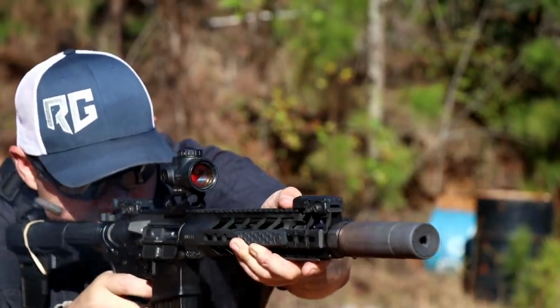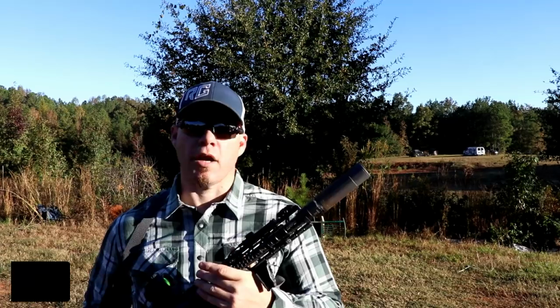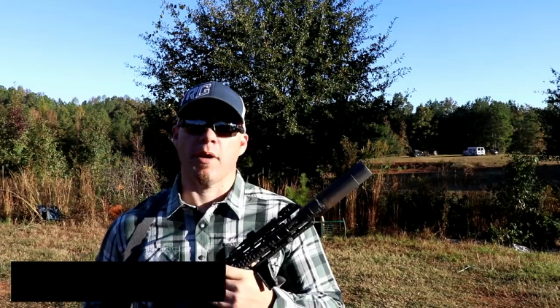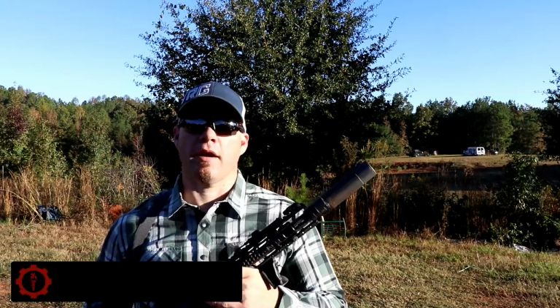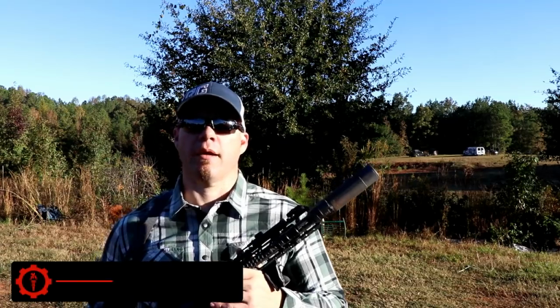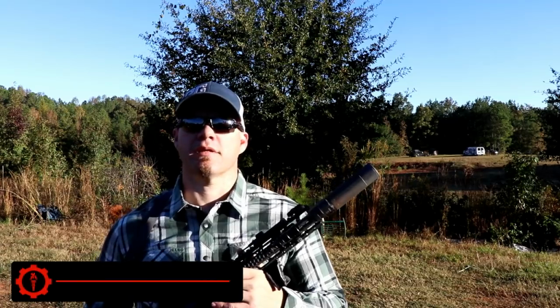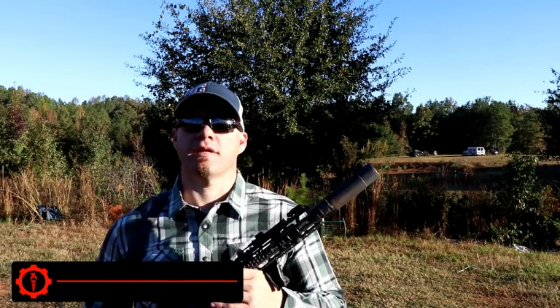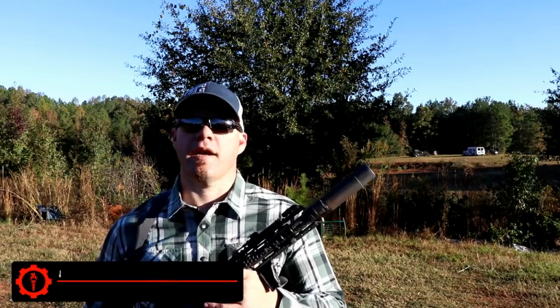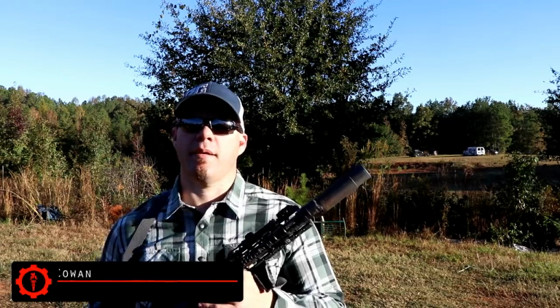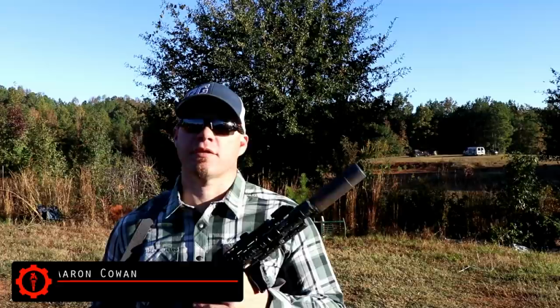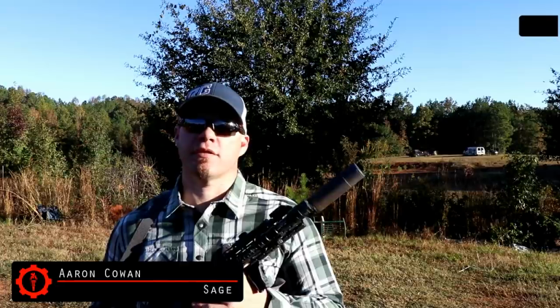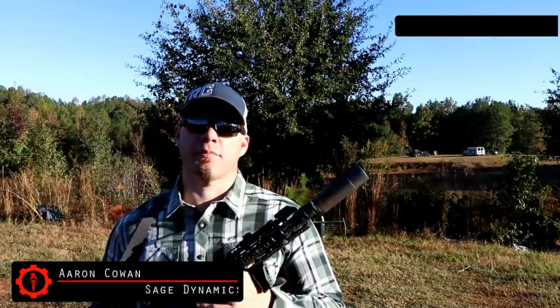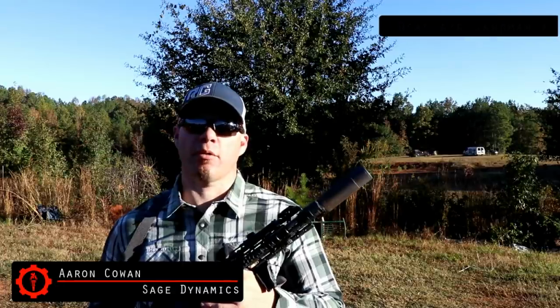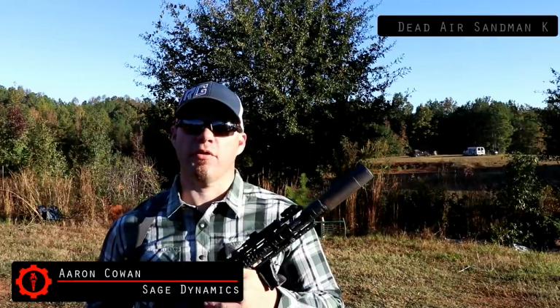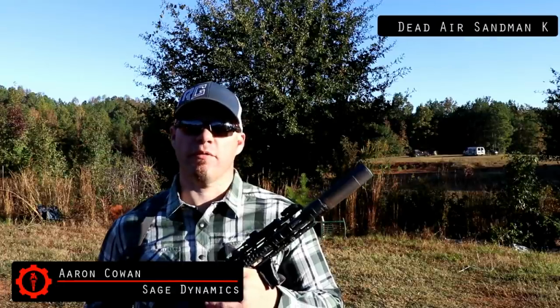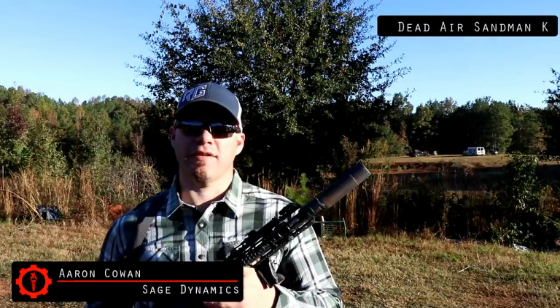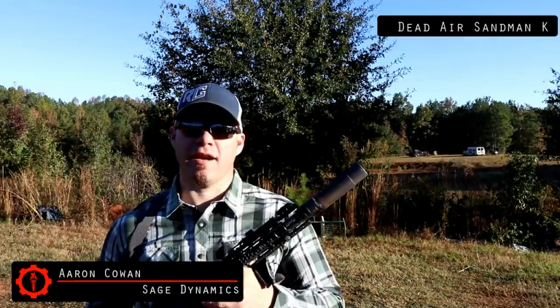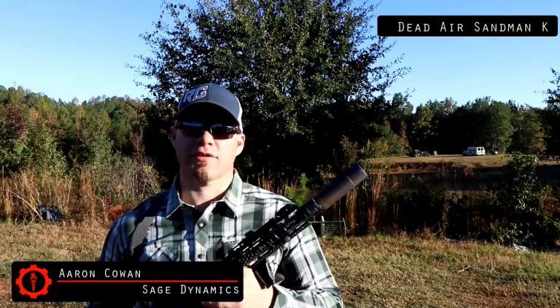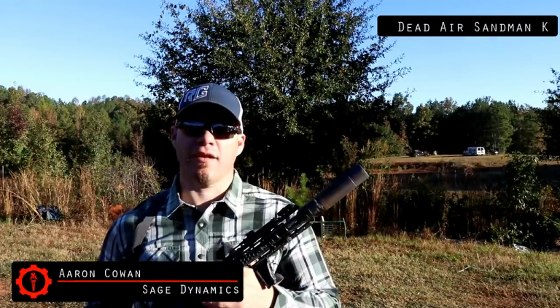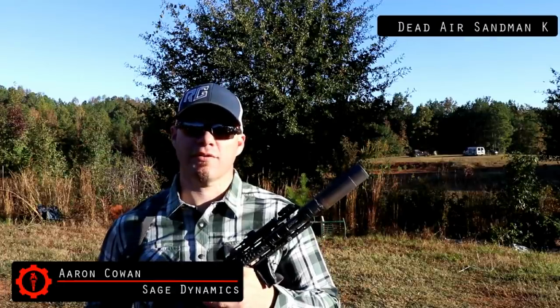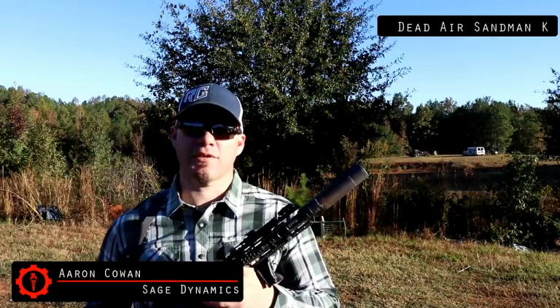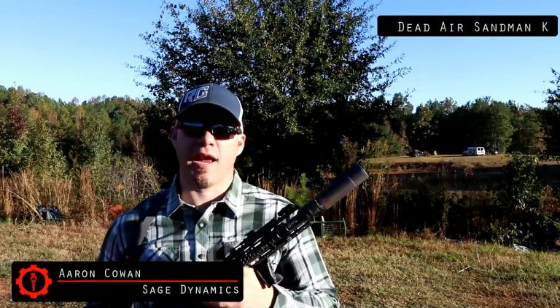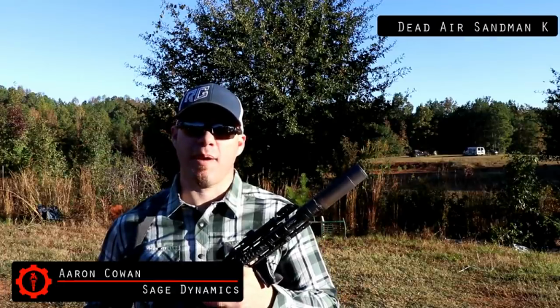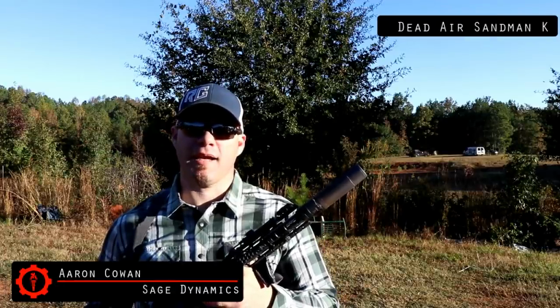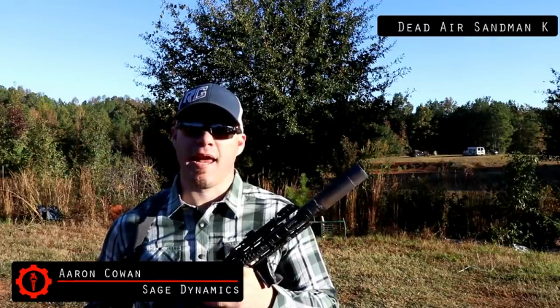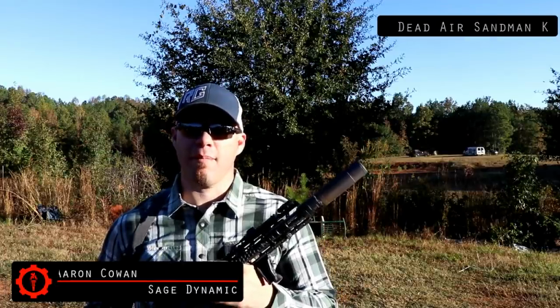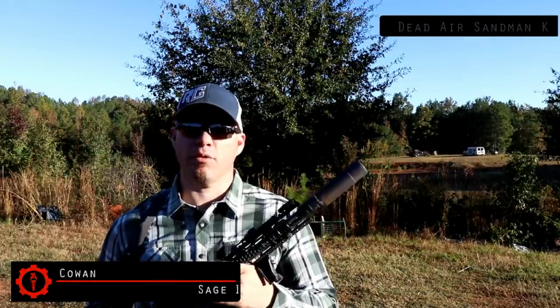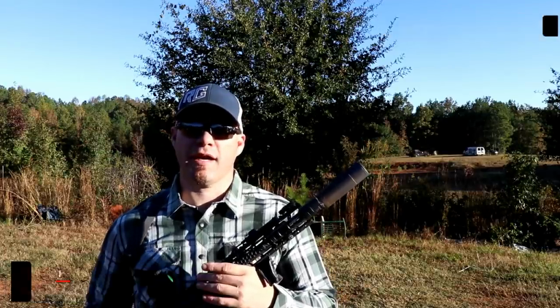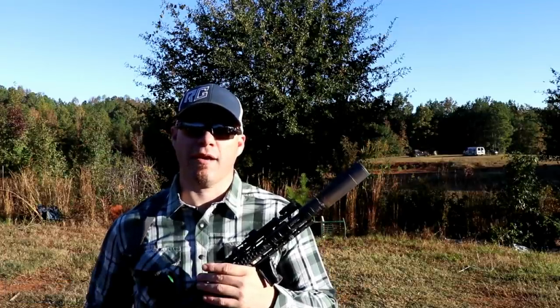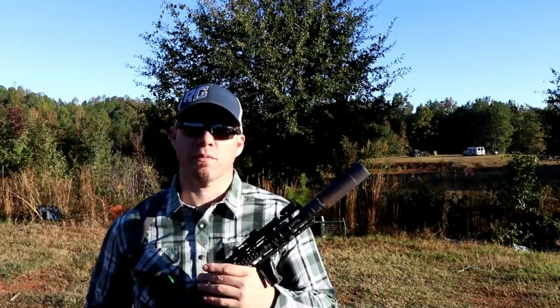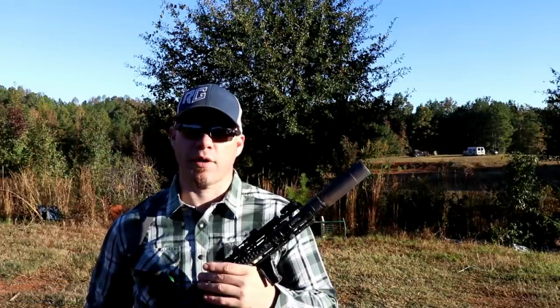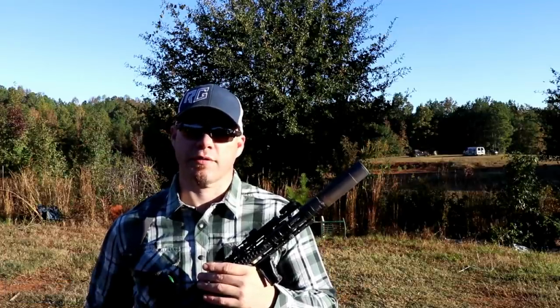Hey everybody, Aaron Cowan, Sage Dynamics, and this is my review of the Dead Air Silencer Sandman K Multi-Cal Suppressor.